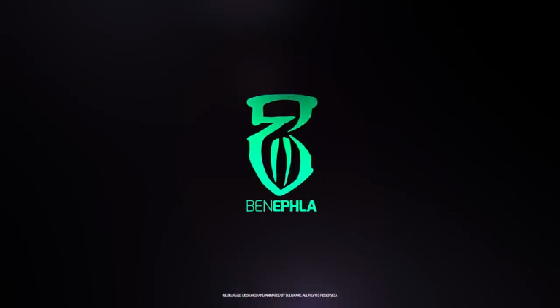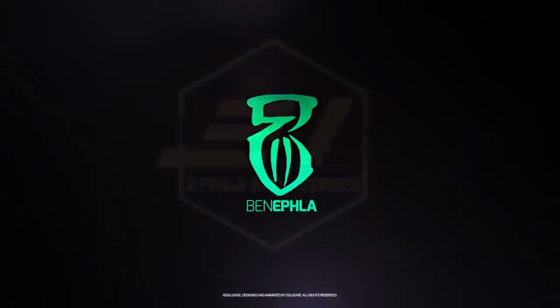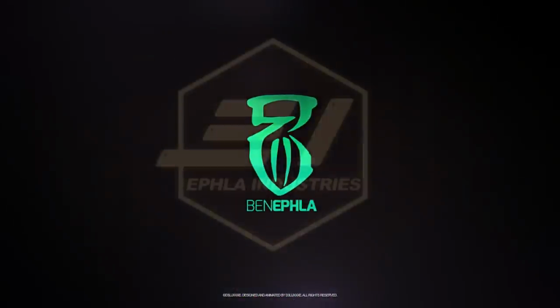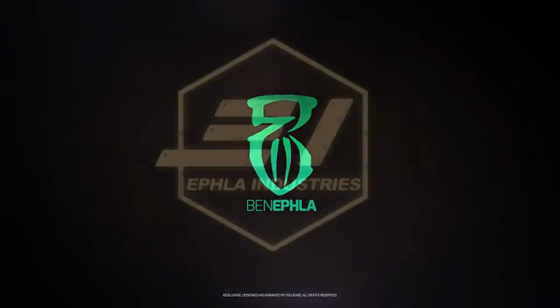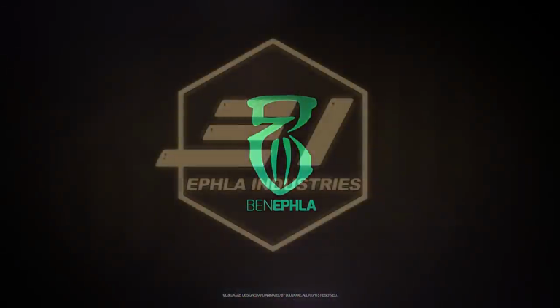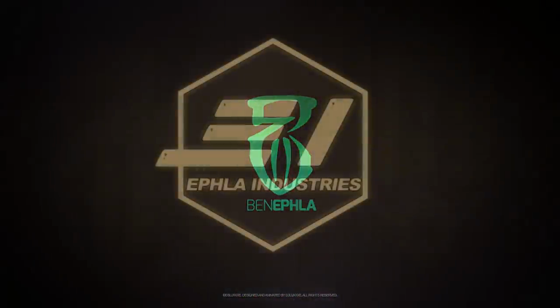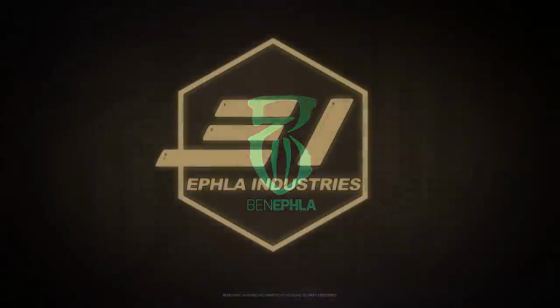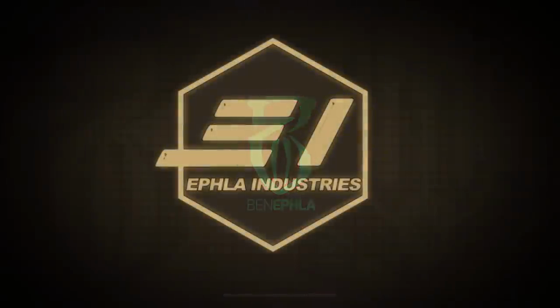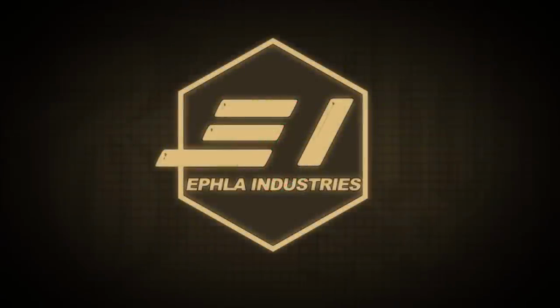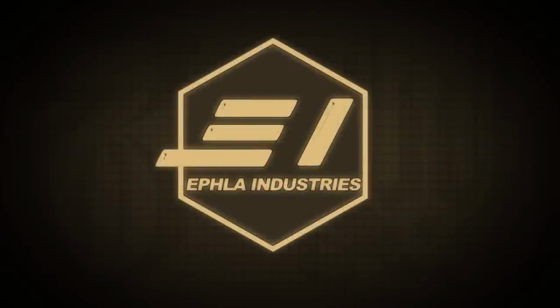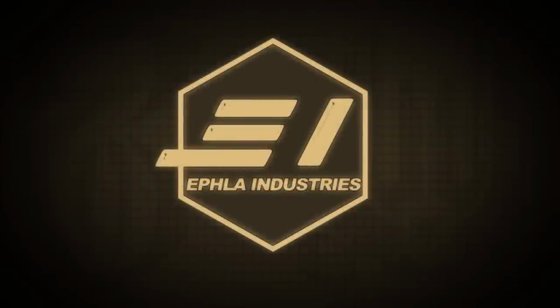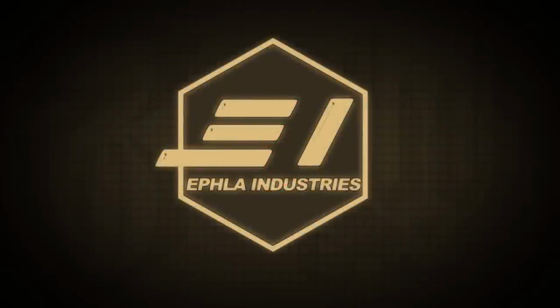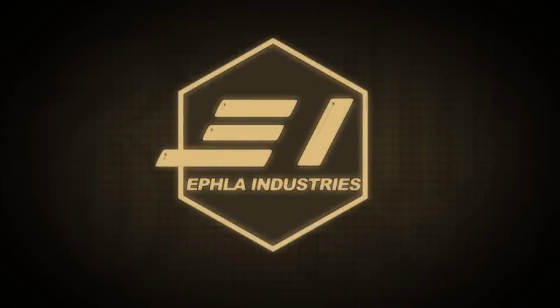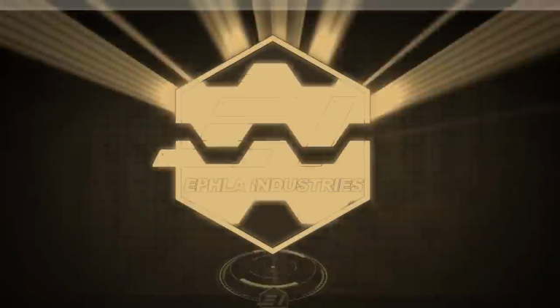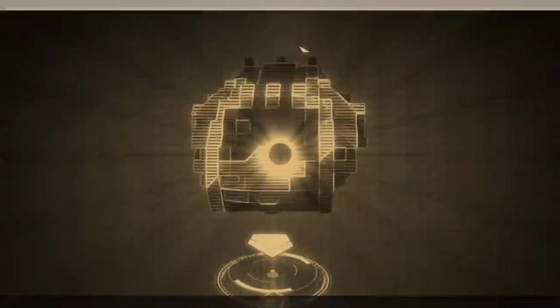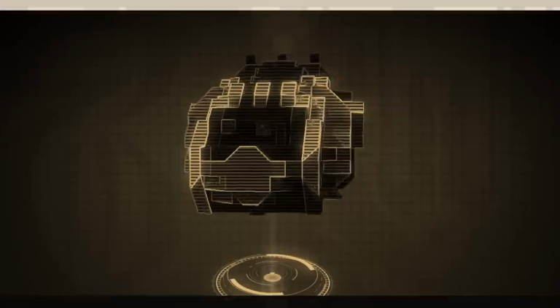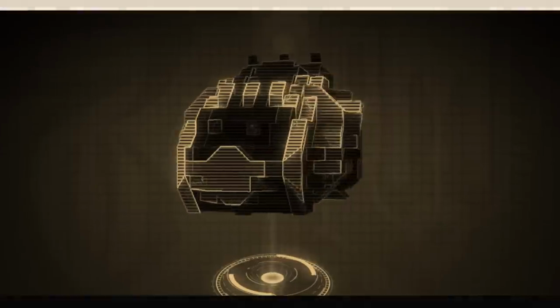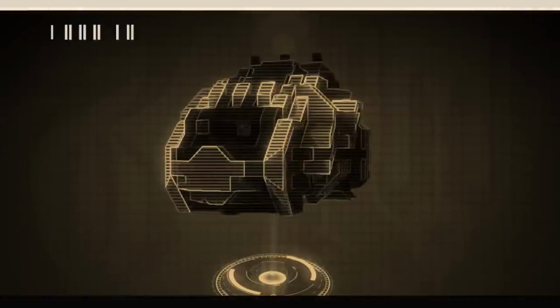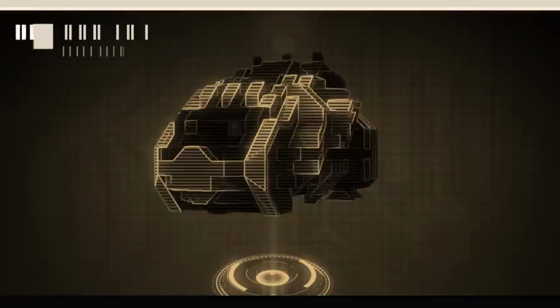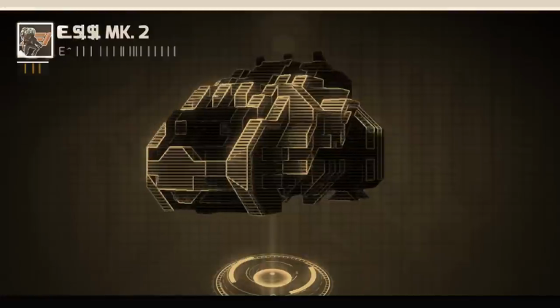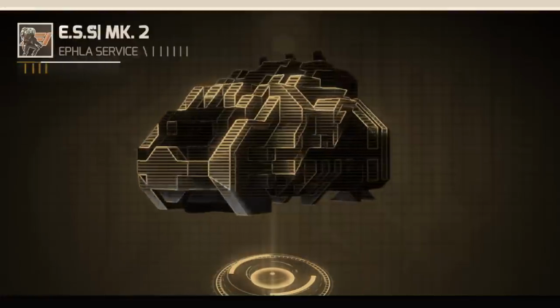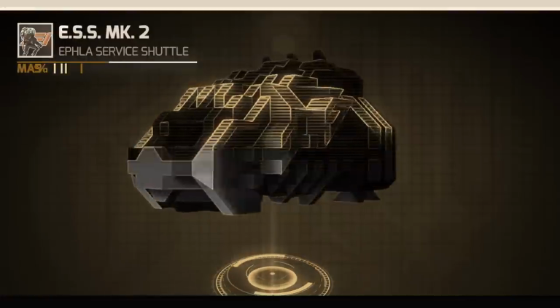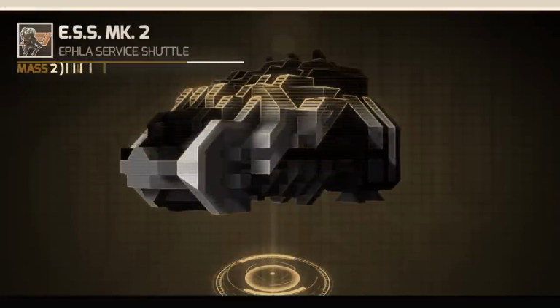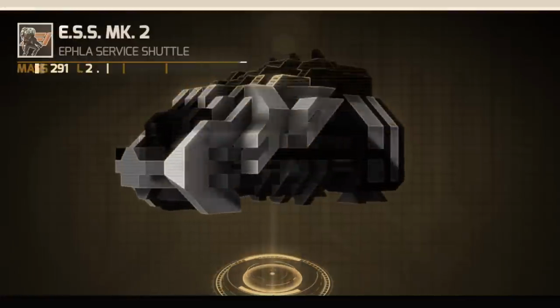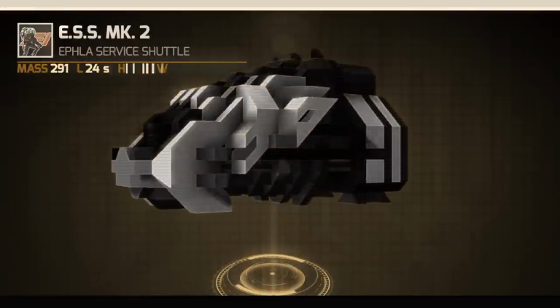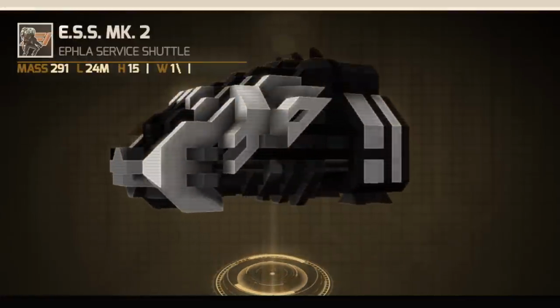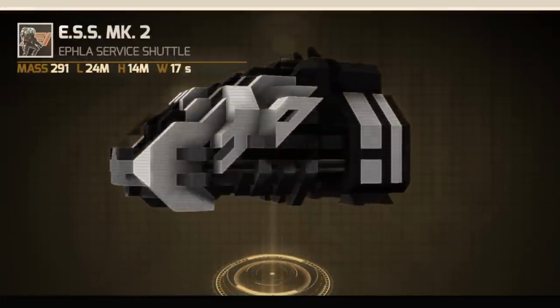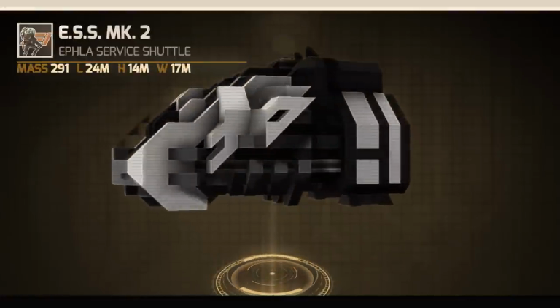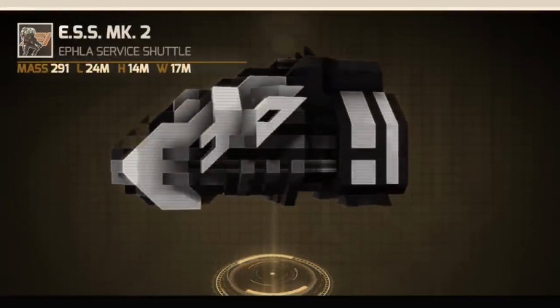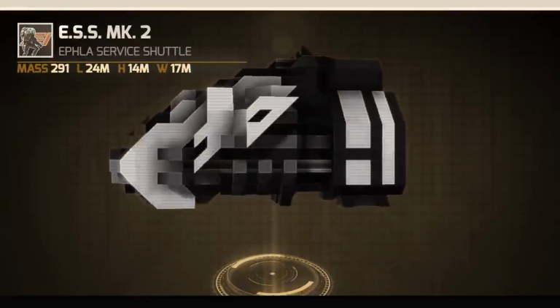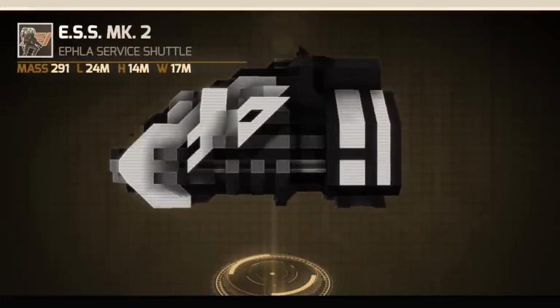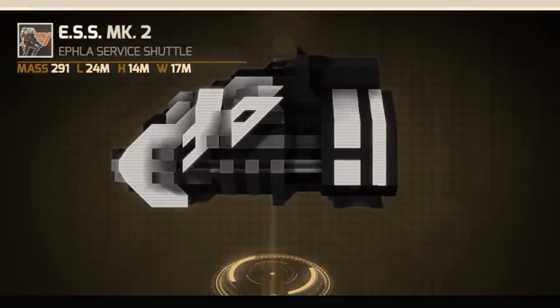Hello and welcome to EFLA Industries. Today we have the EFLA Service Shuttle, also known as the ESS.